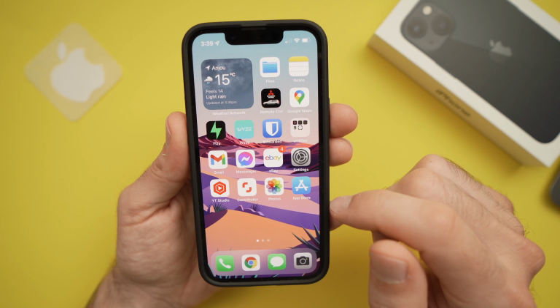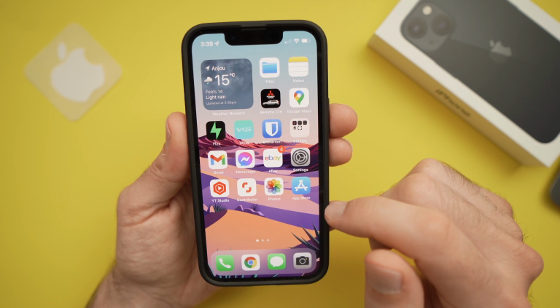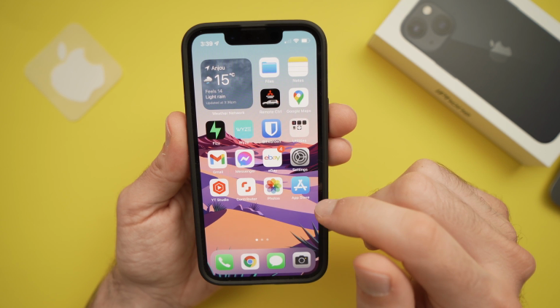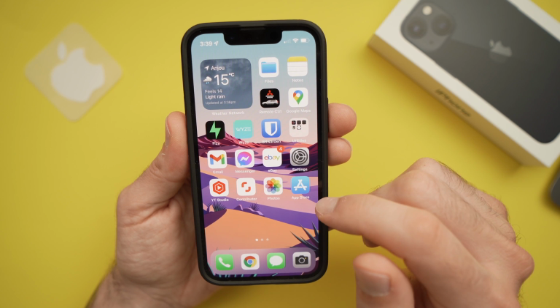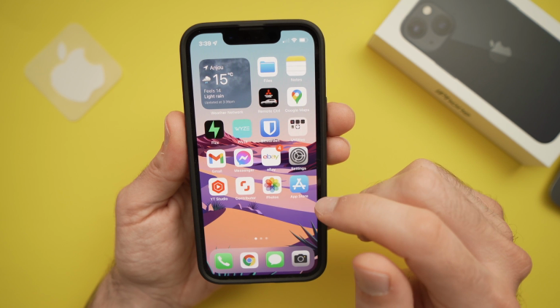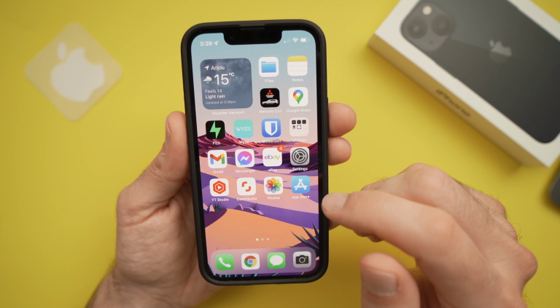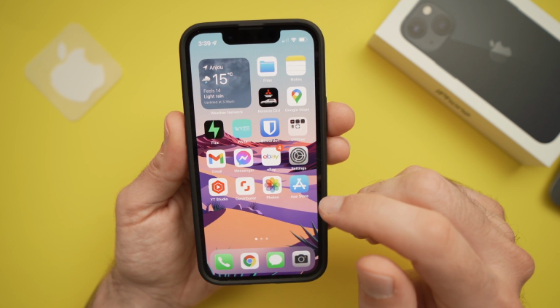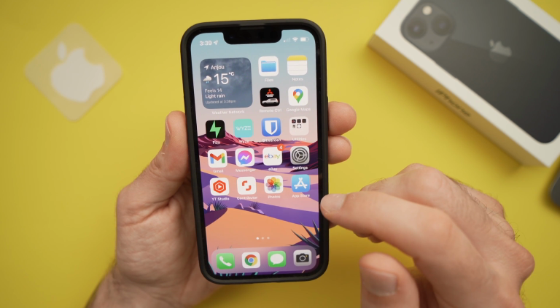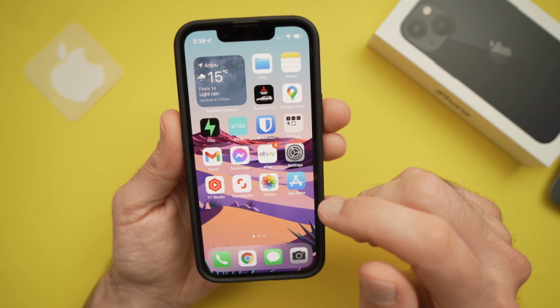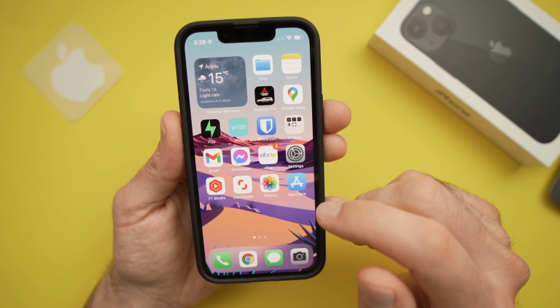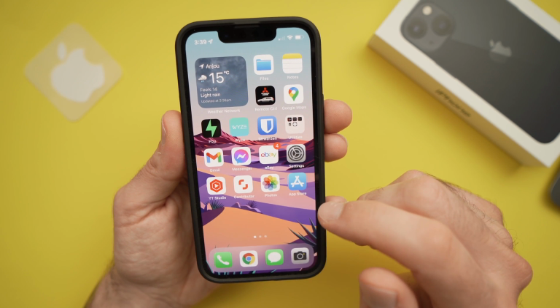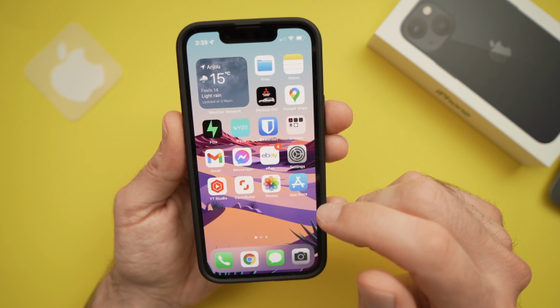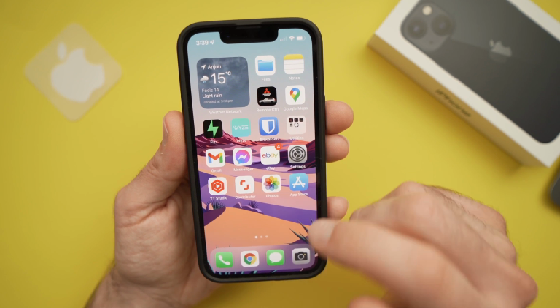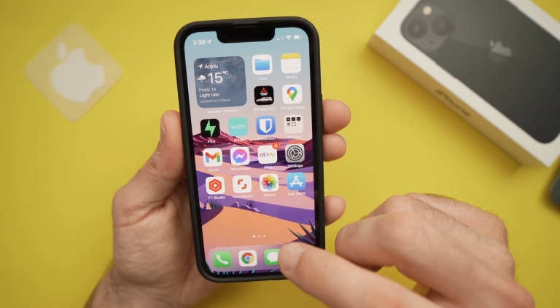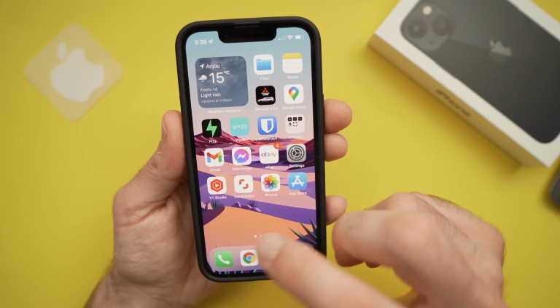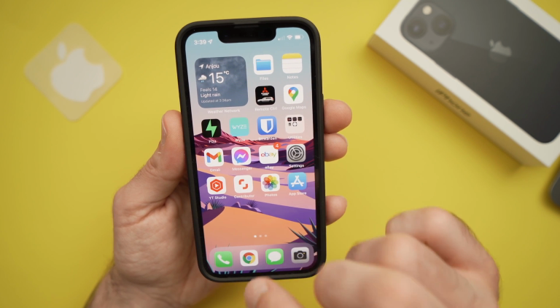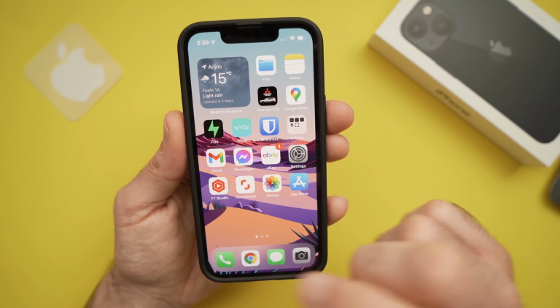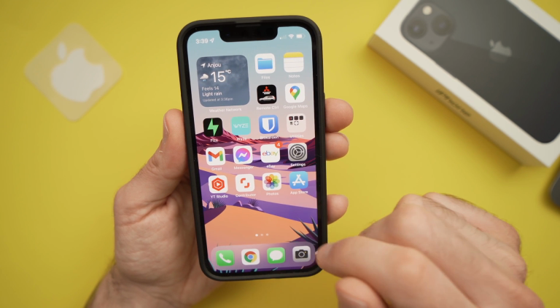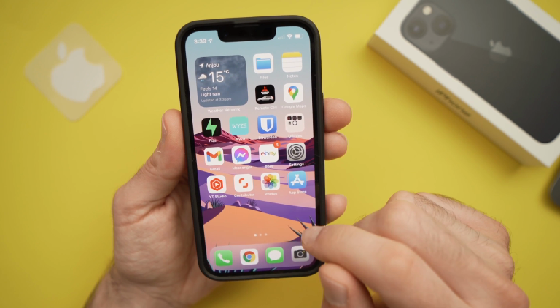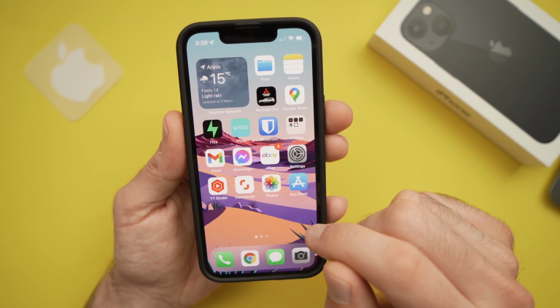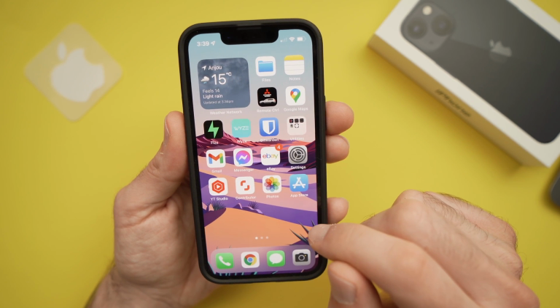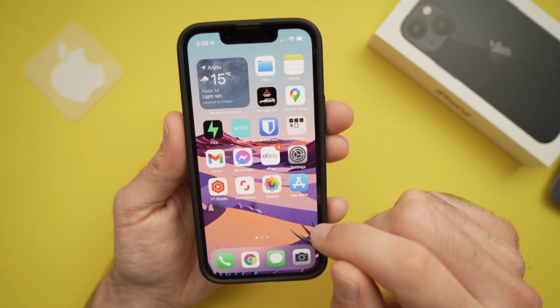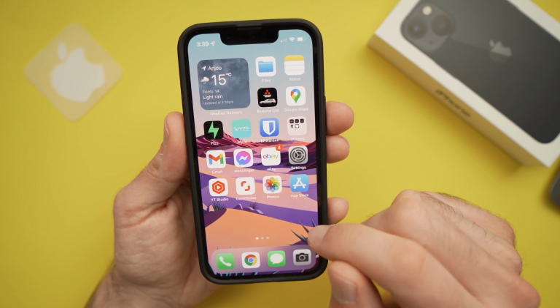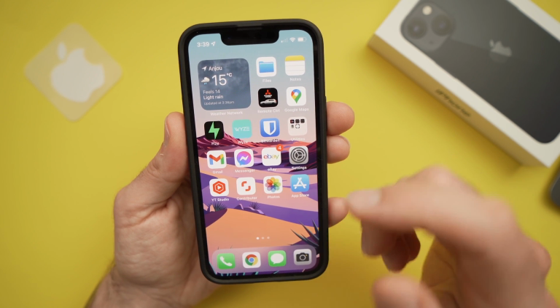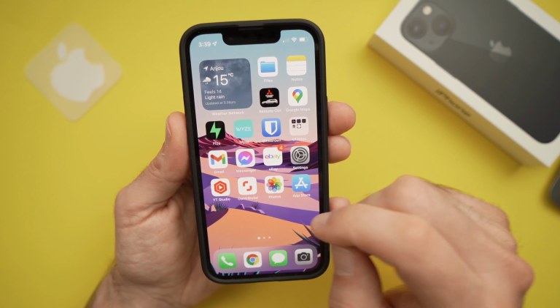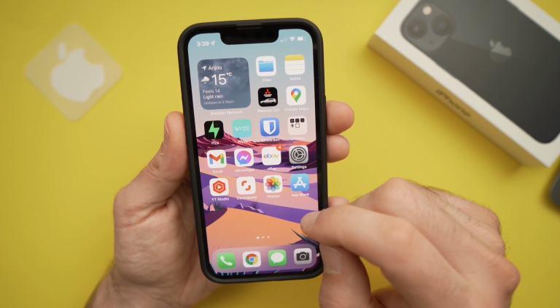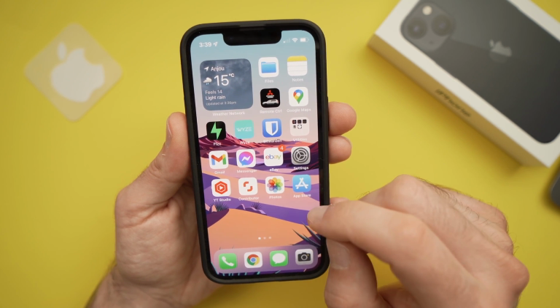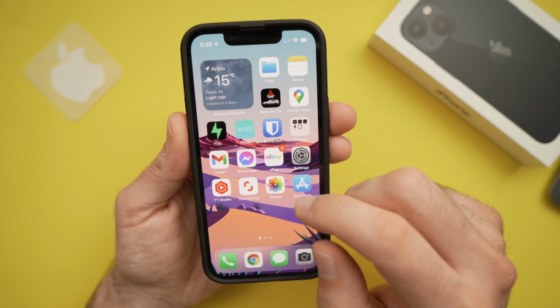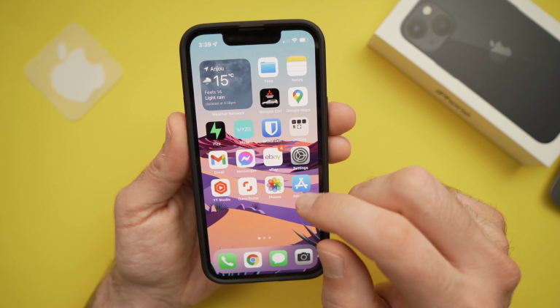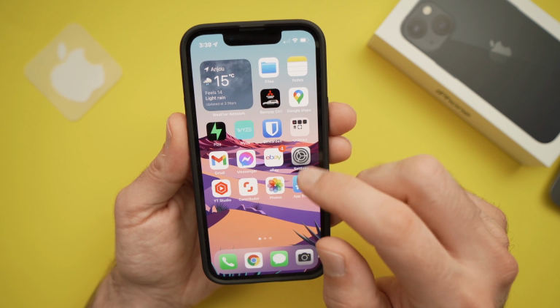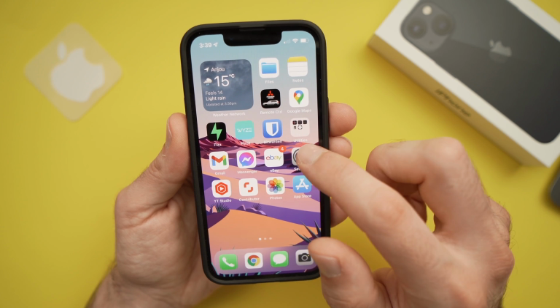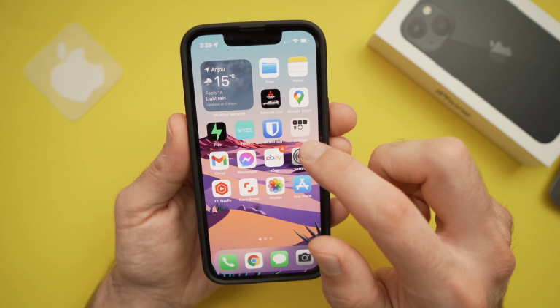In this video I'll show you how to add a home button to your iPhone 13, 13 mini and 13 pro.